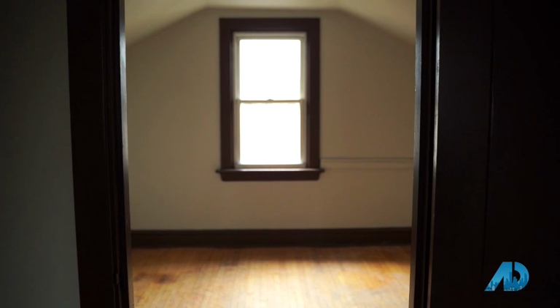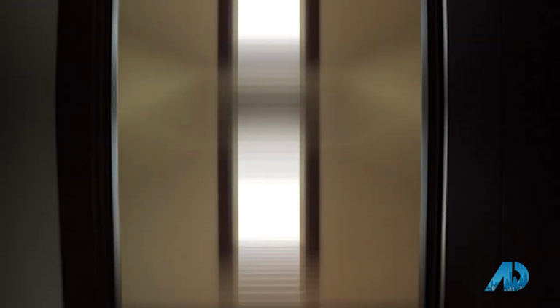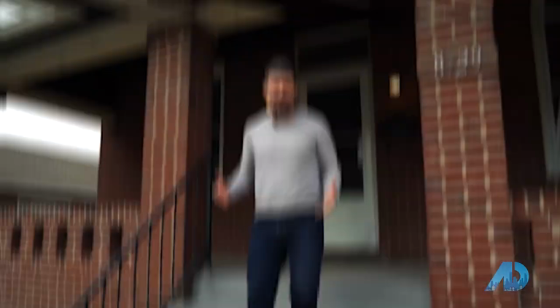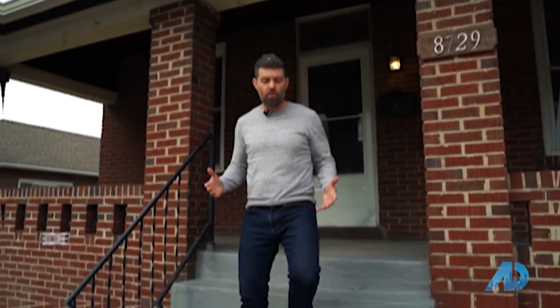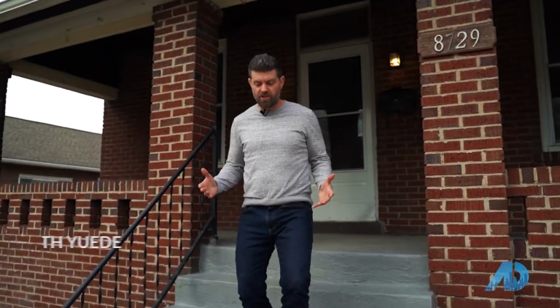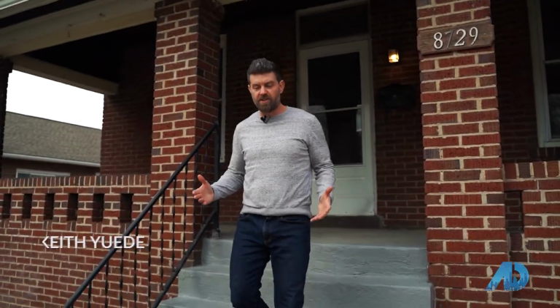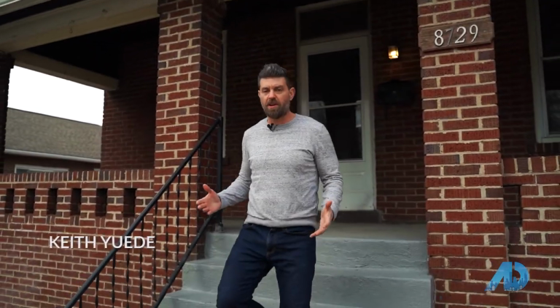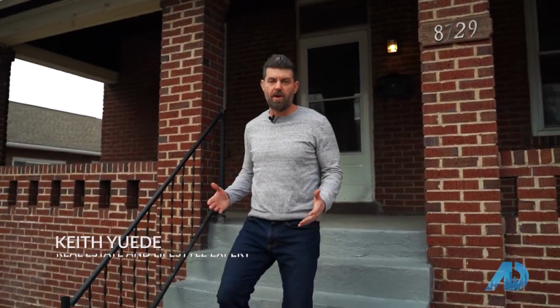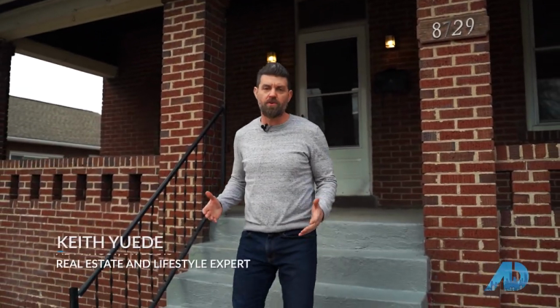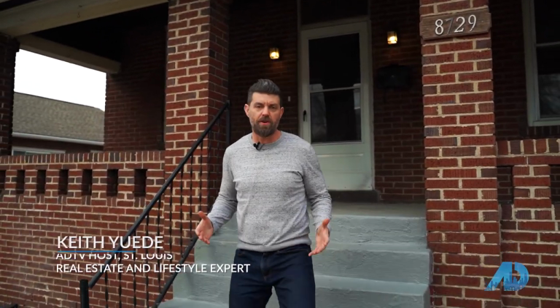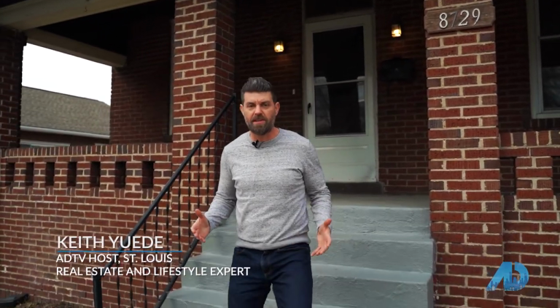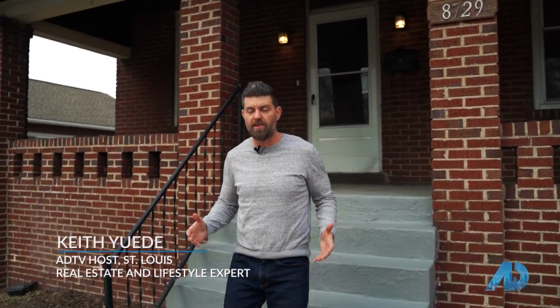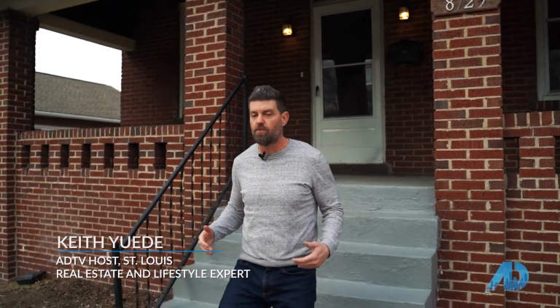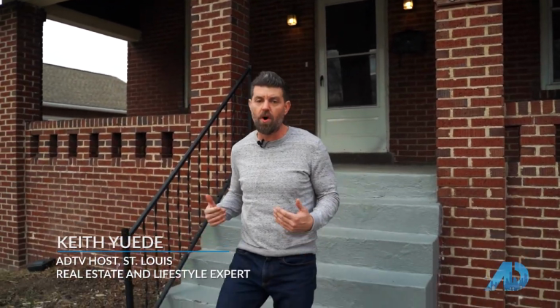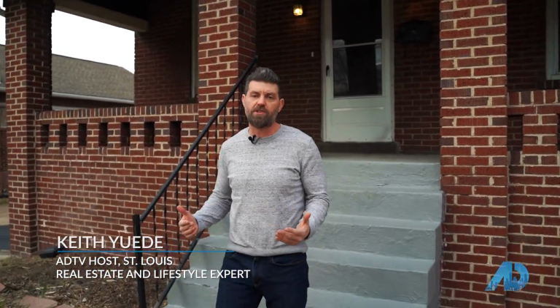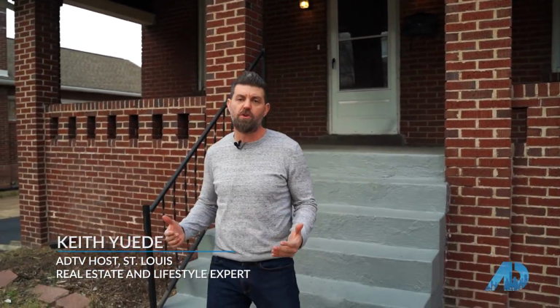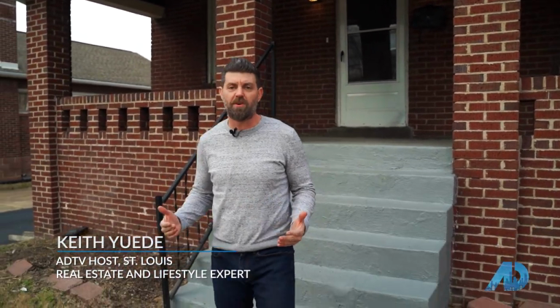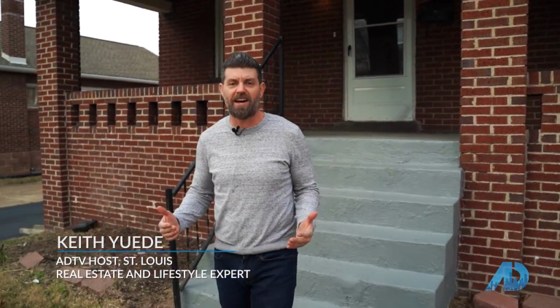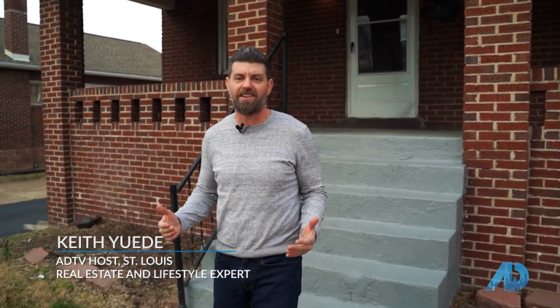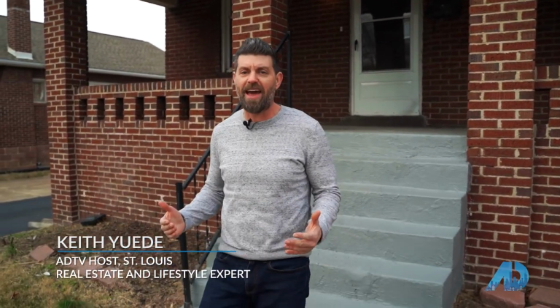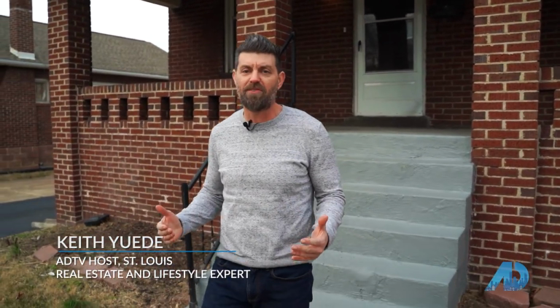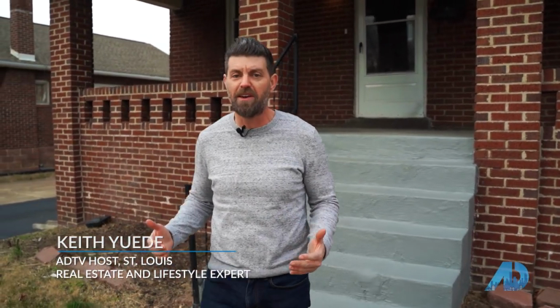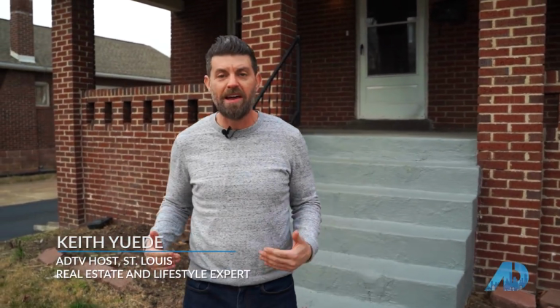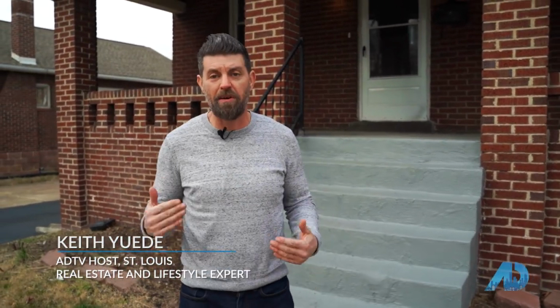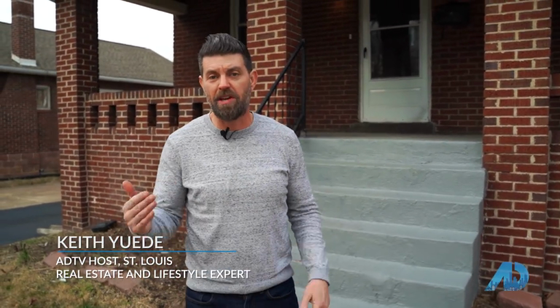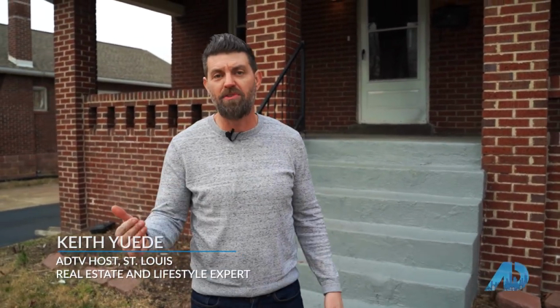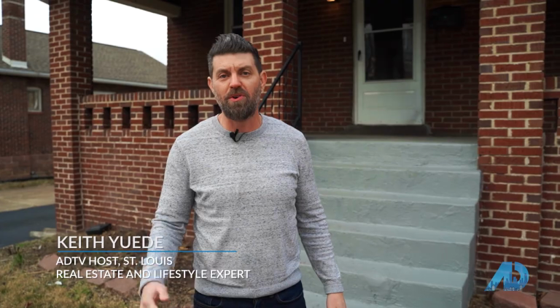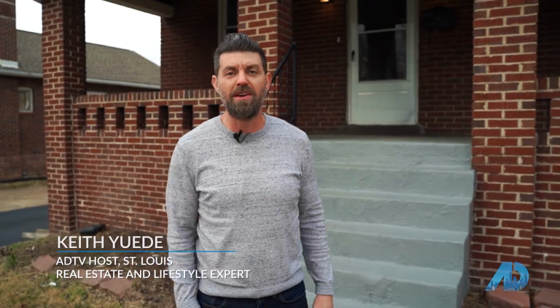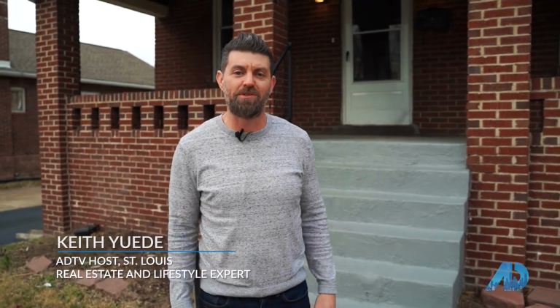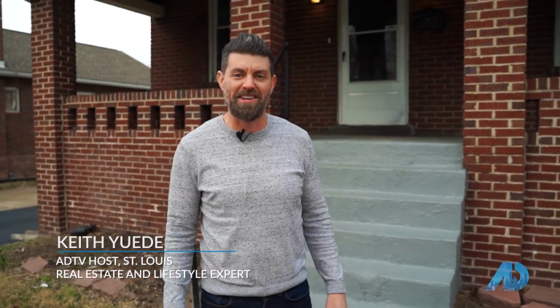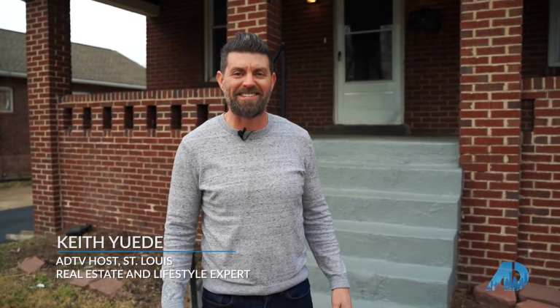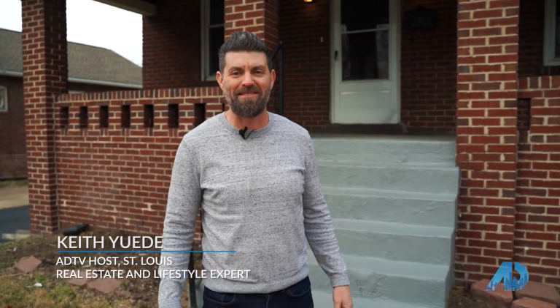Thank you so much for watching us on American Dream TV. We're always super excited to have you. I'm Keith Udy — we'll see you next time.